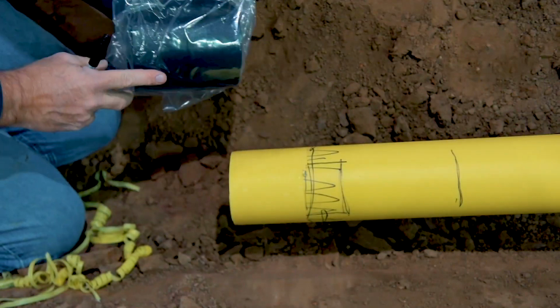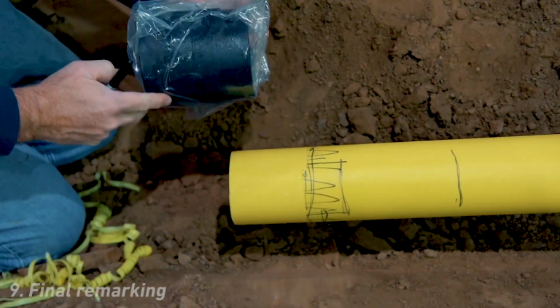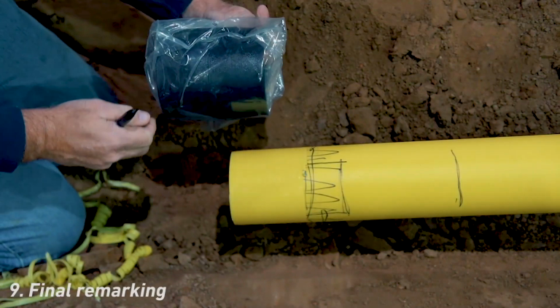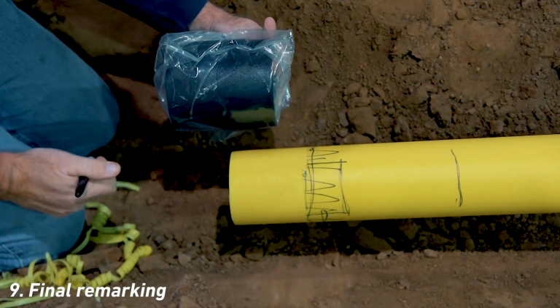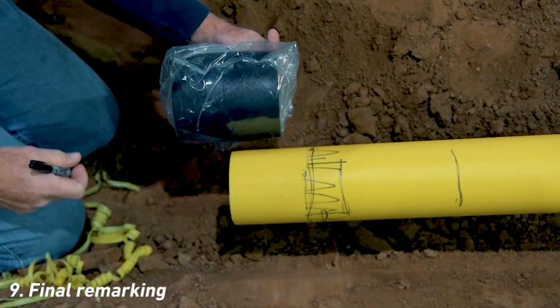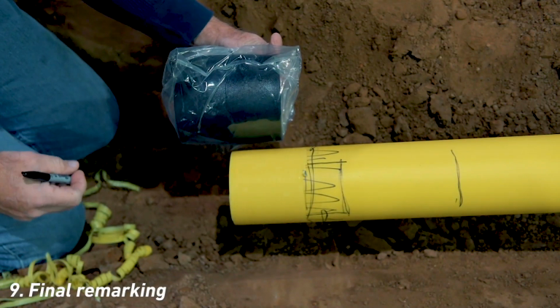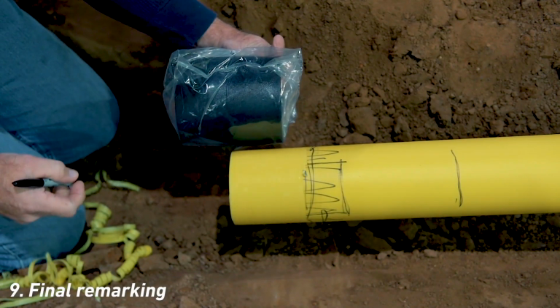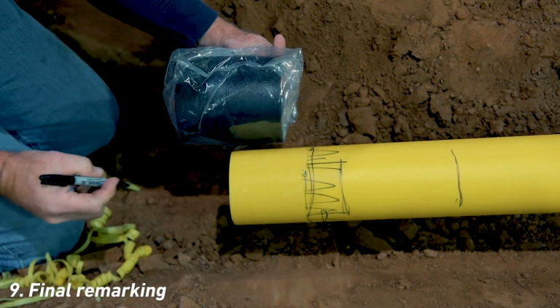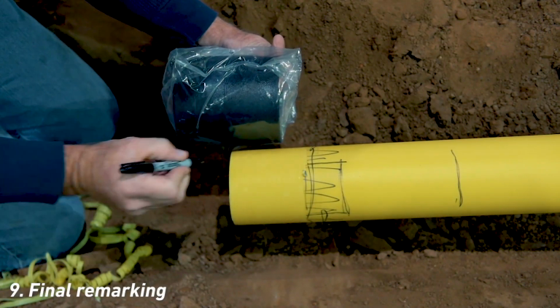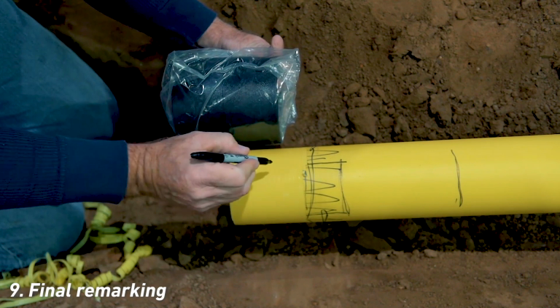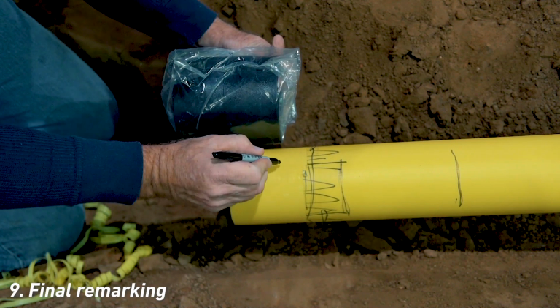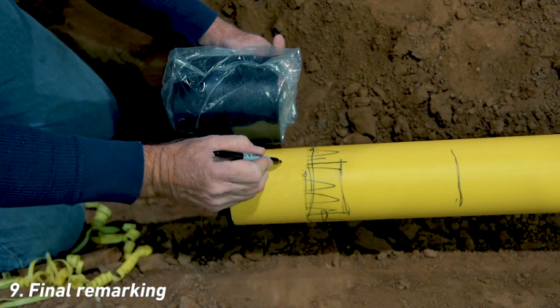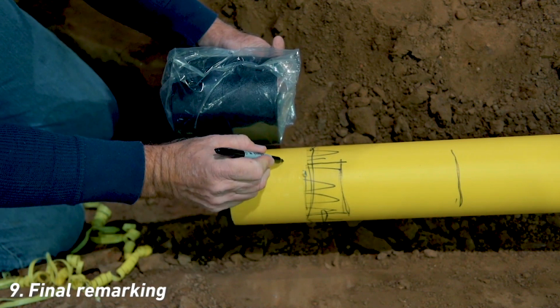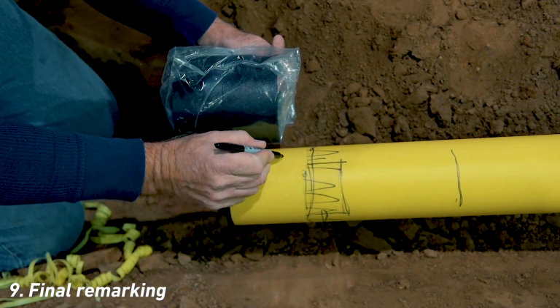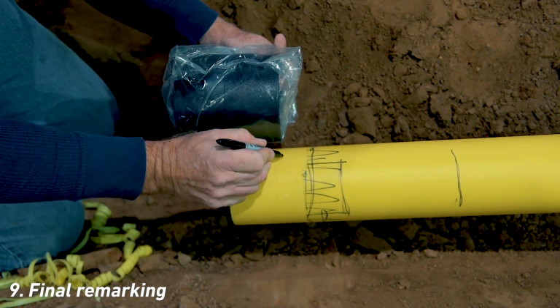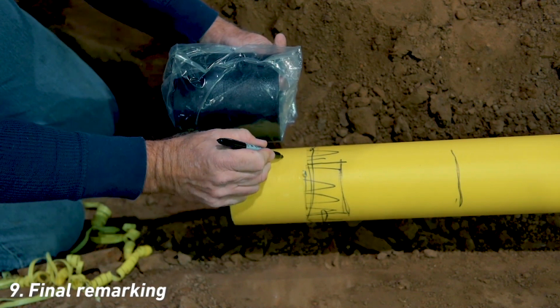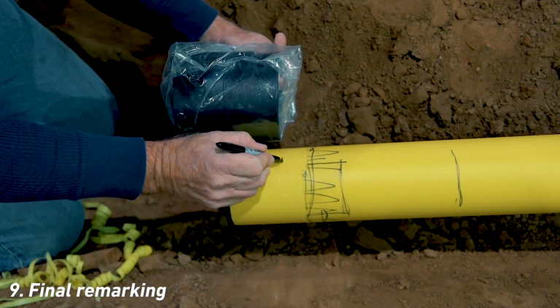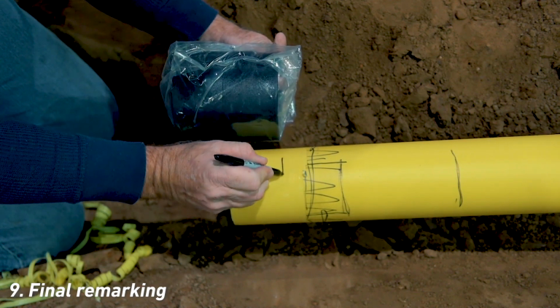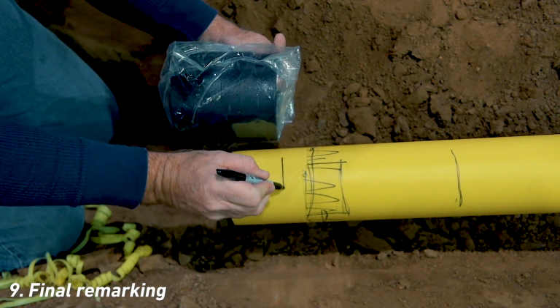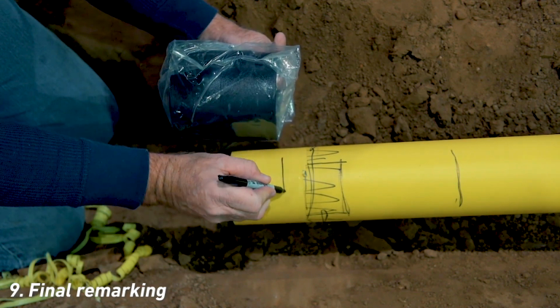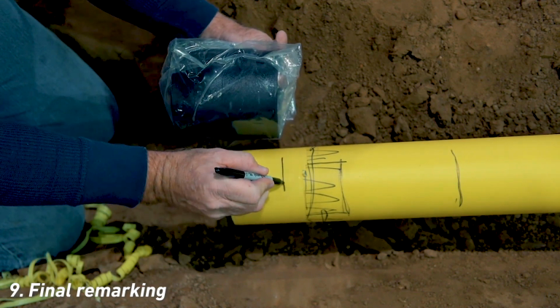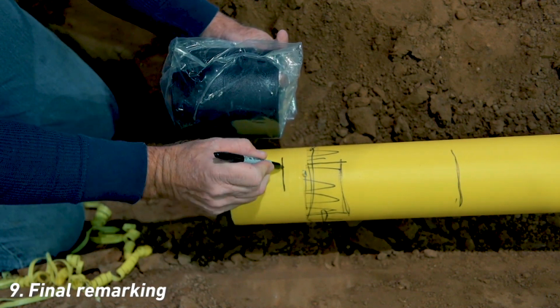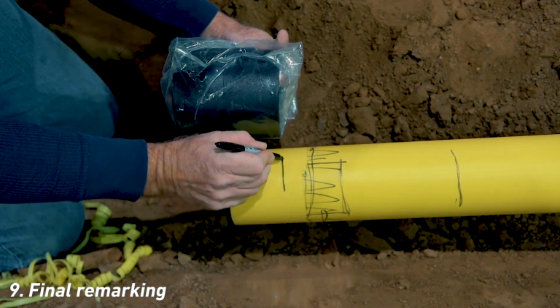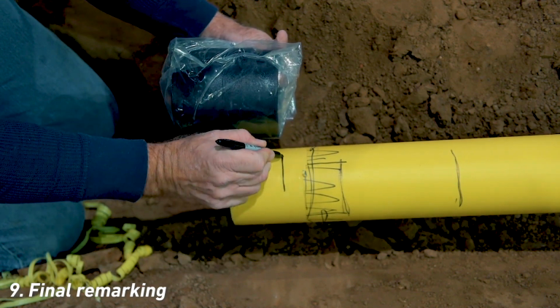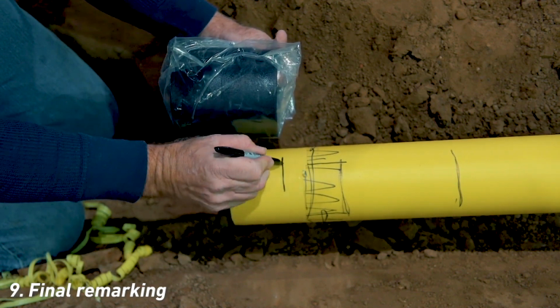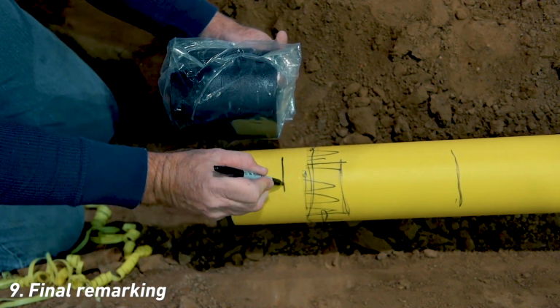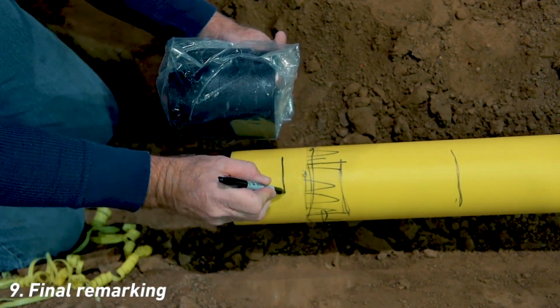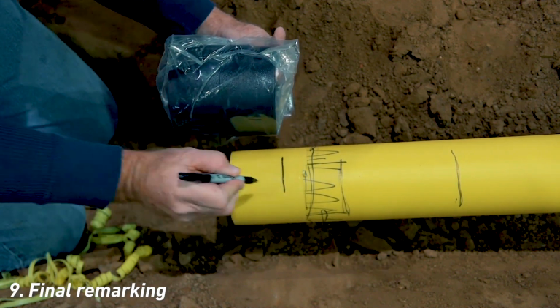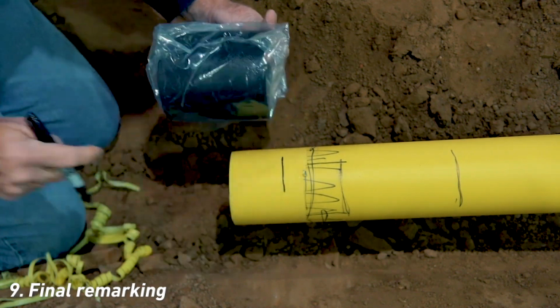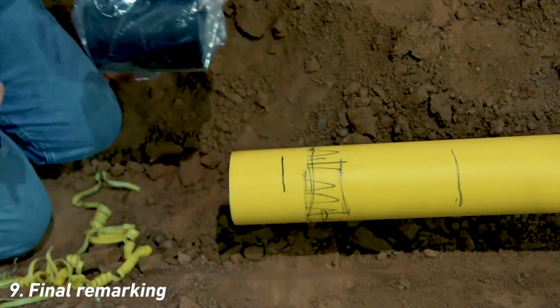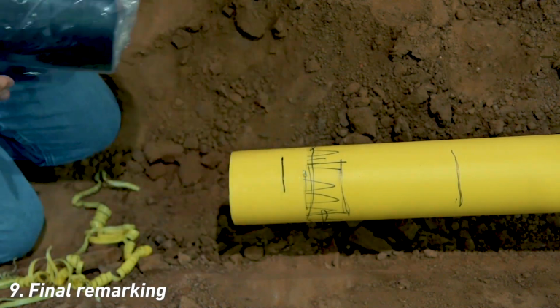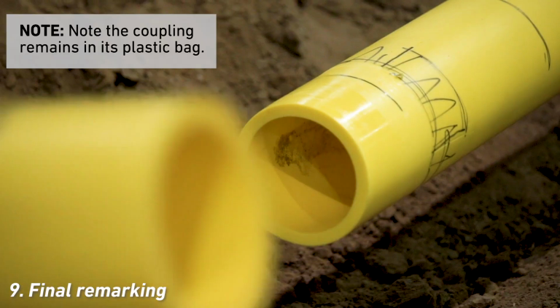Using the coupling as a guide, mark the intended completed stab depth on the pipe equal to half the coupling length.